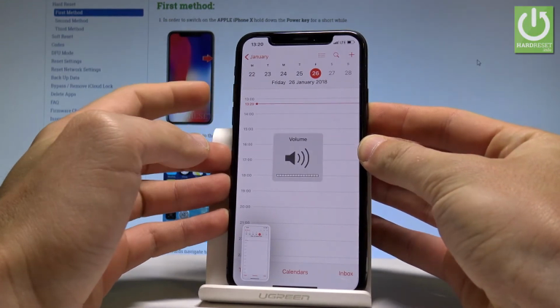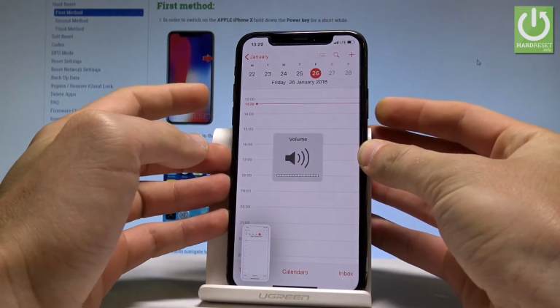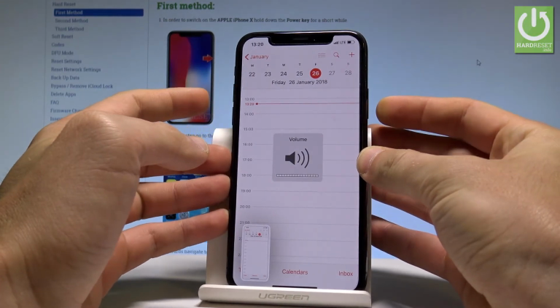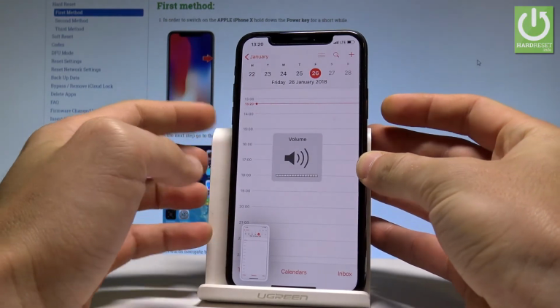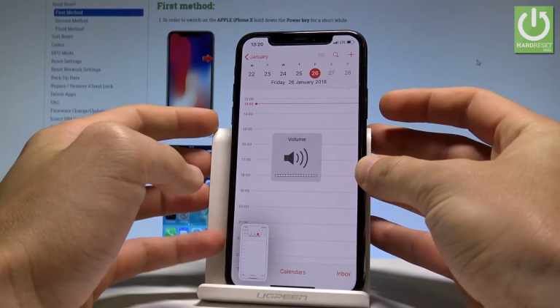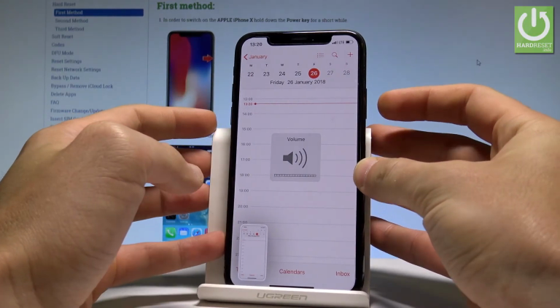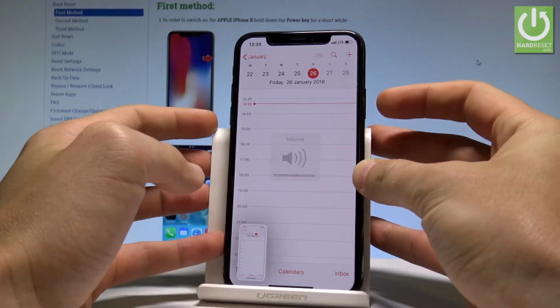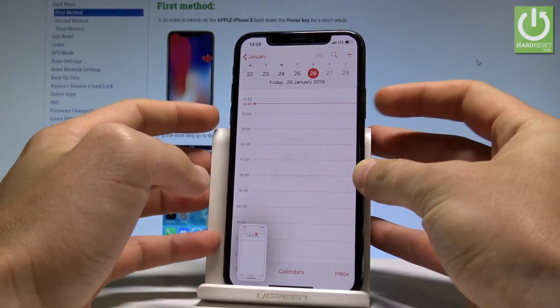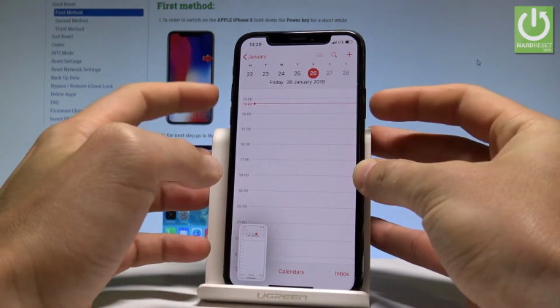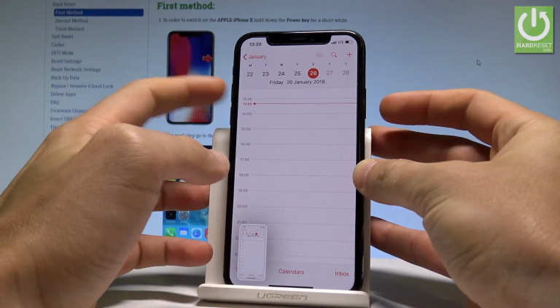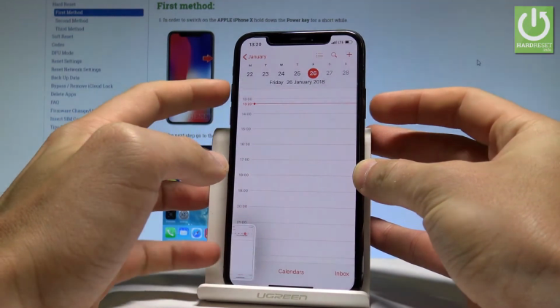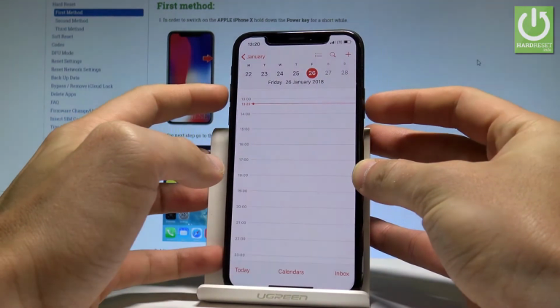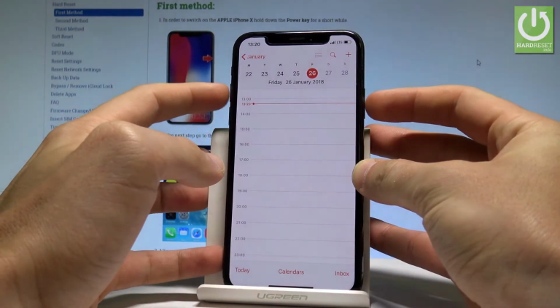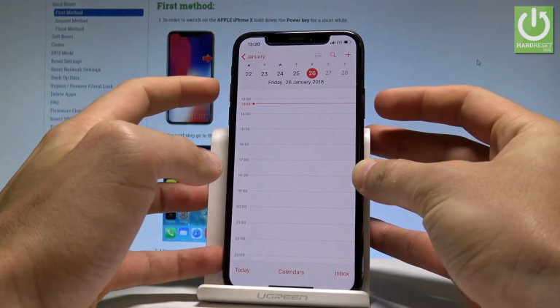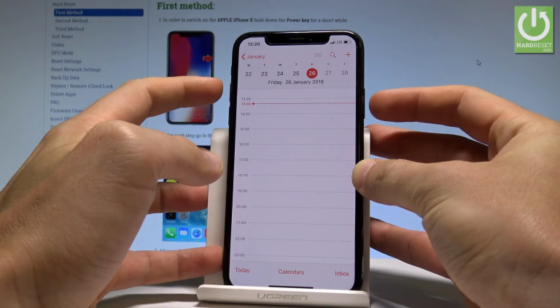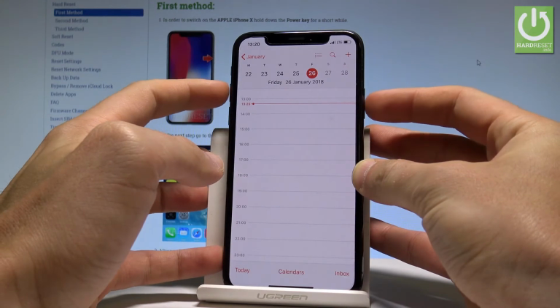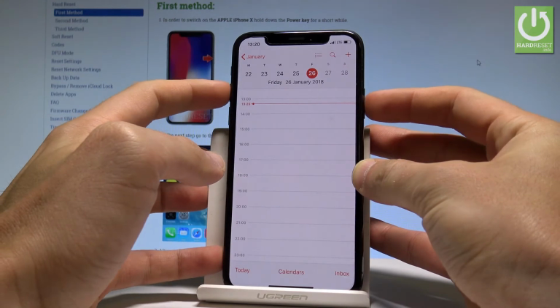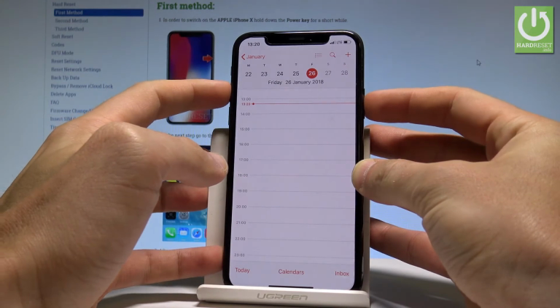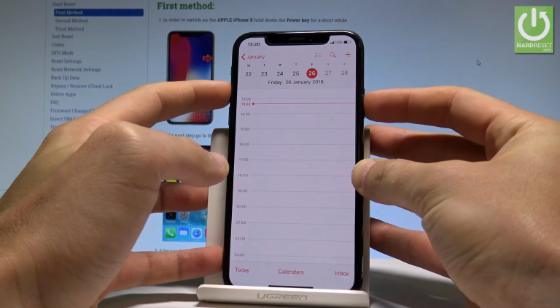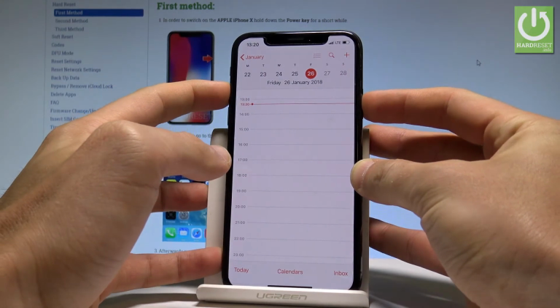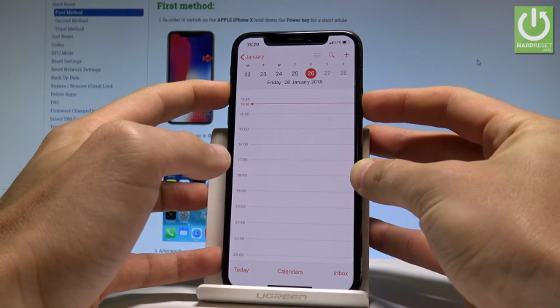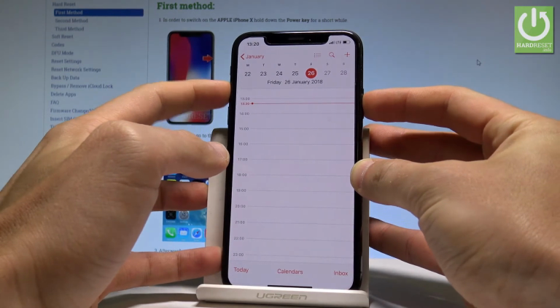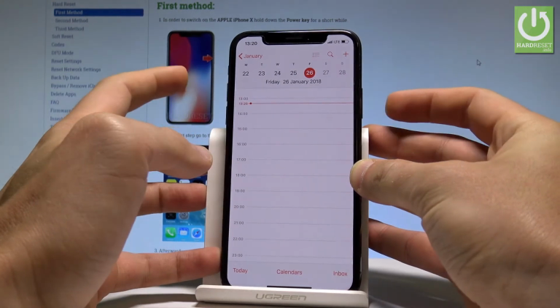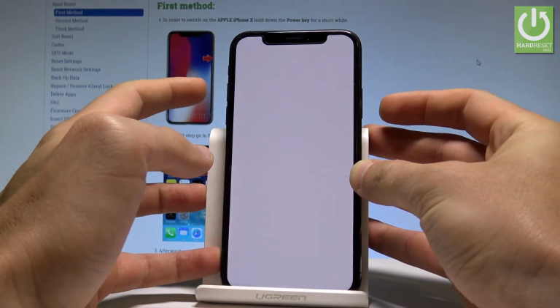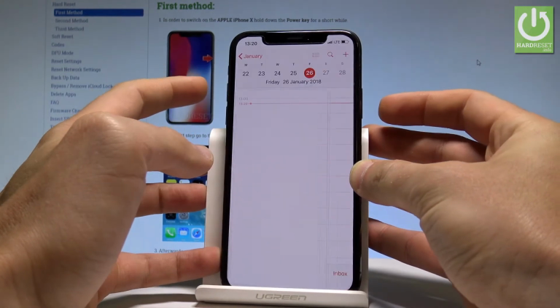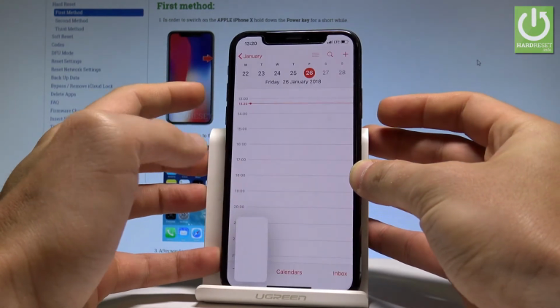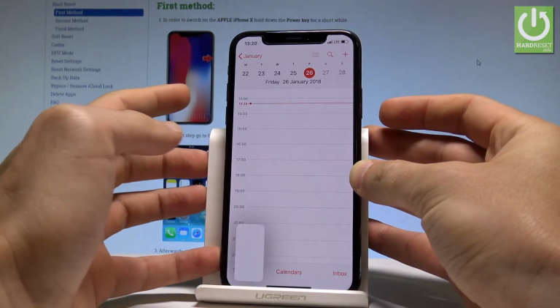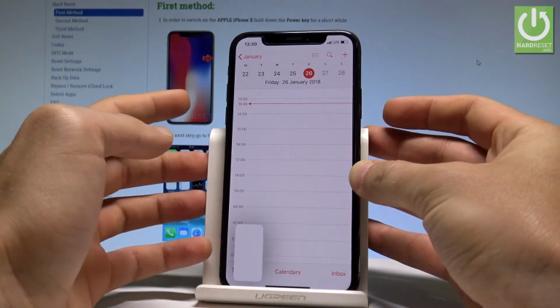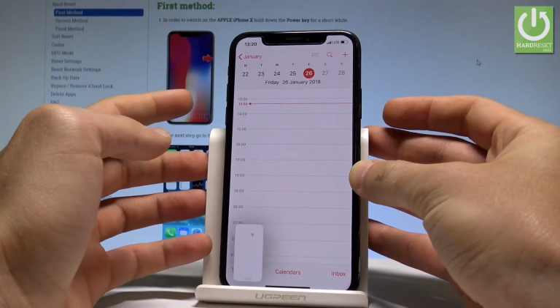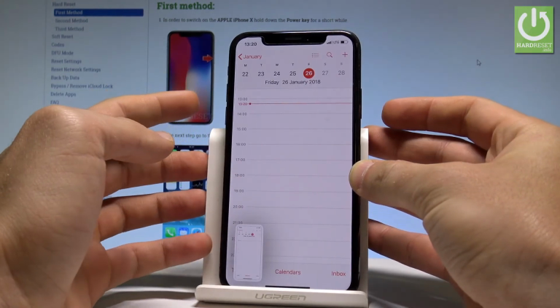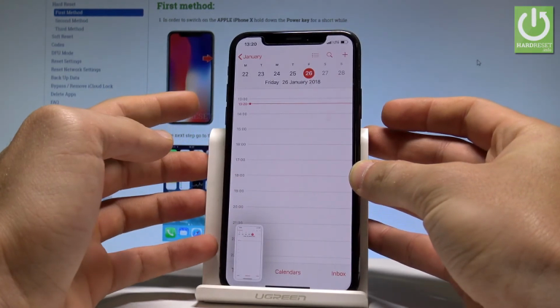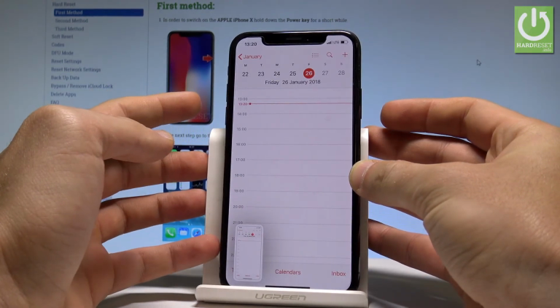Let me show you one more time. Let's hold down together power key and volume up, just for a second. And you take another screenshot.